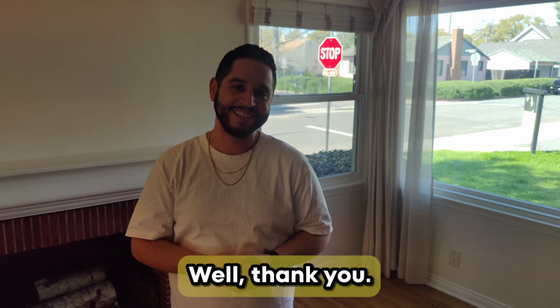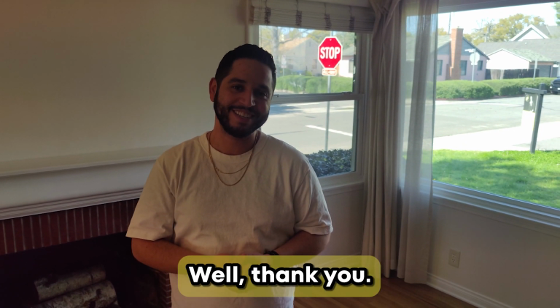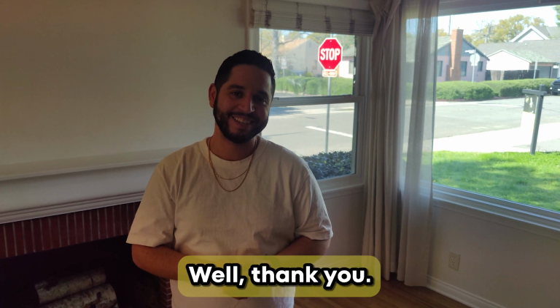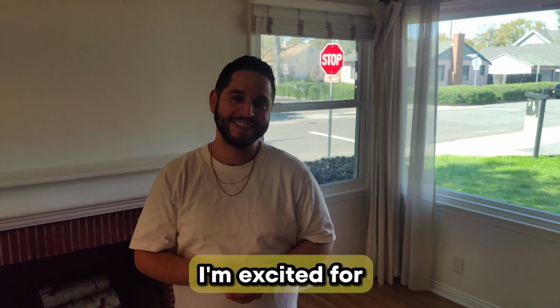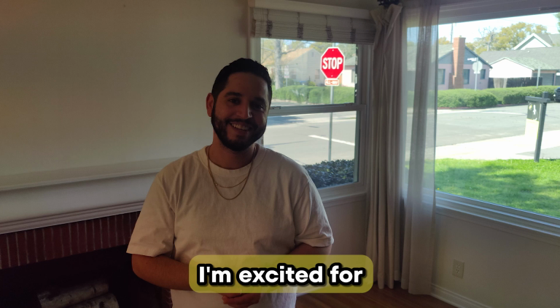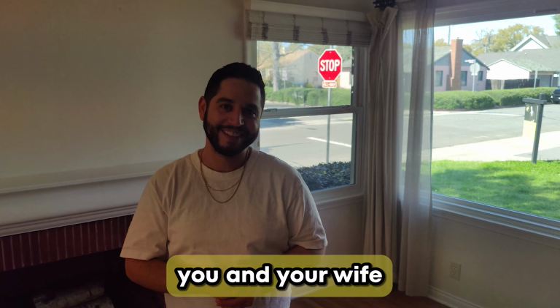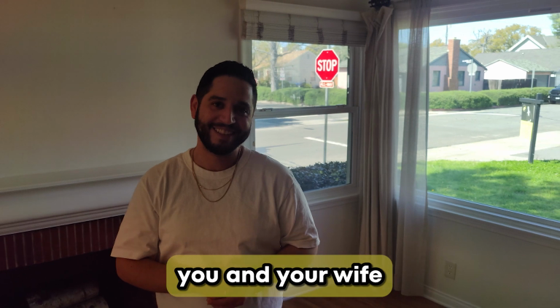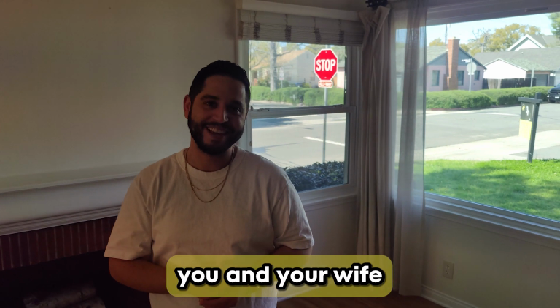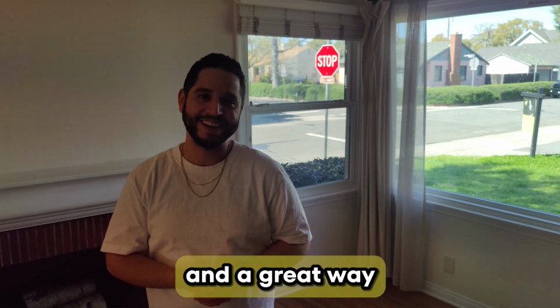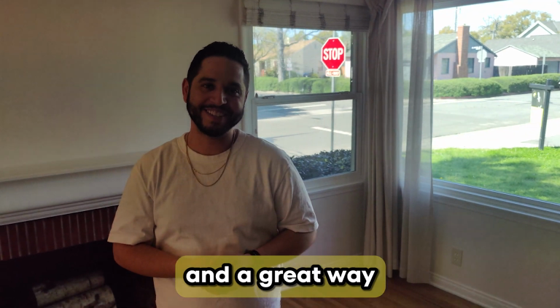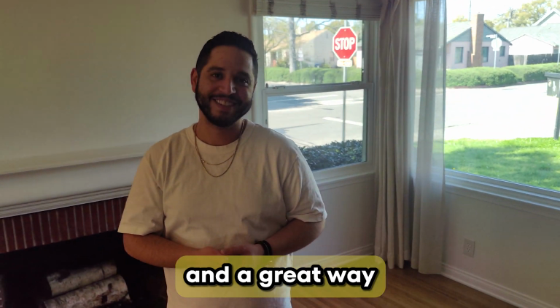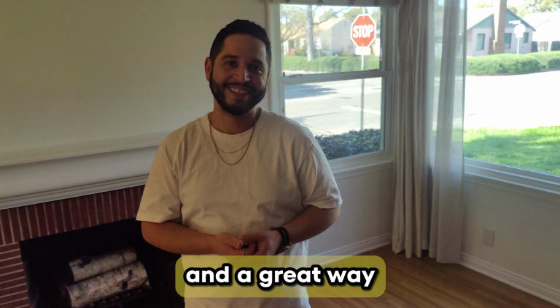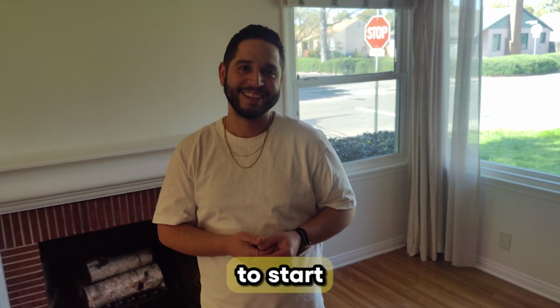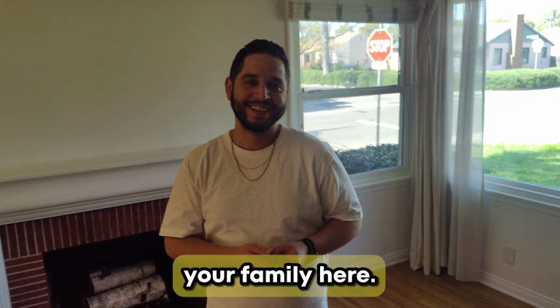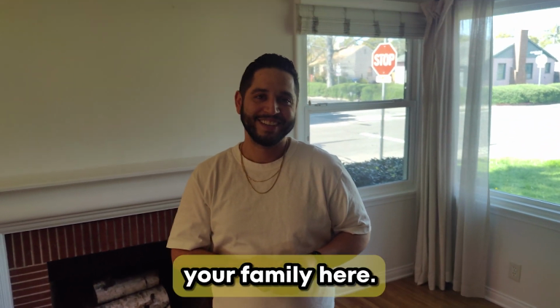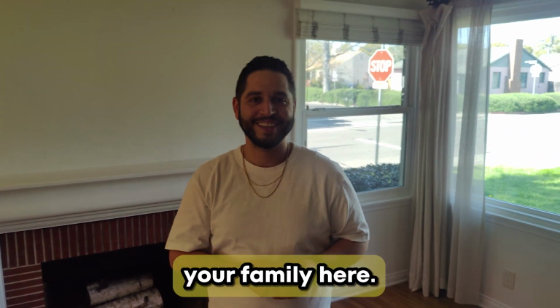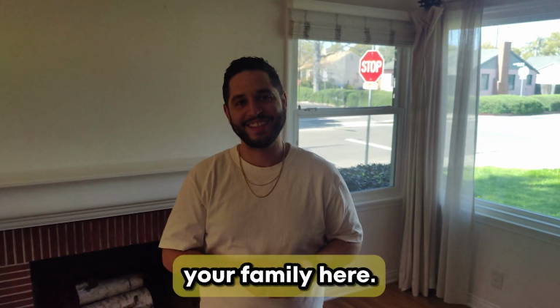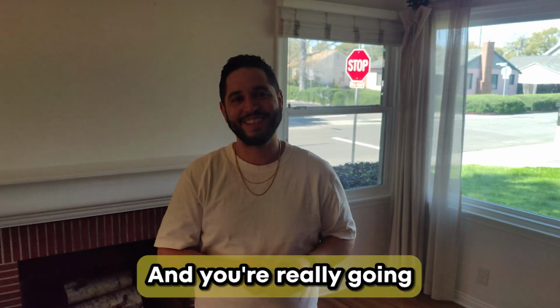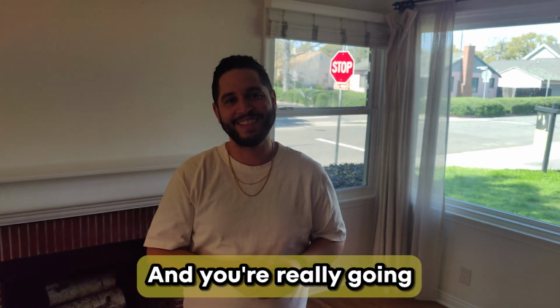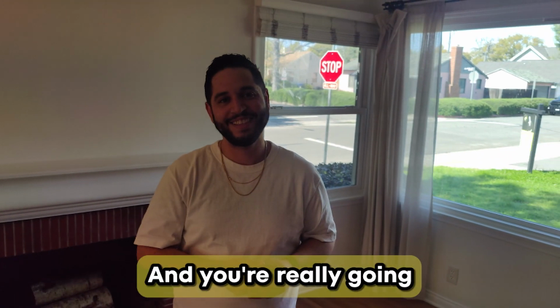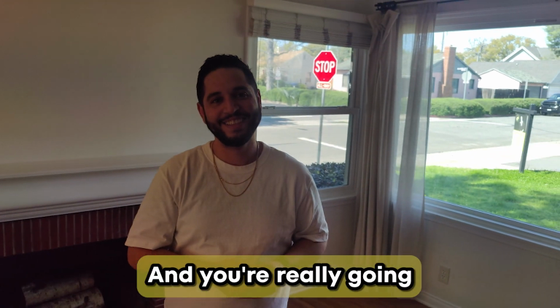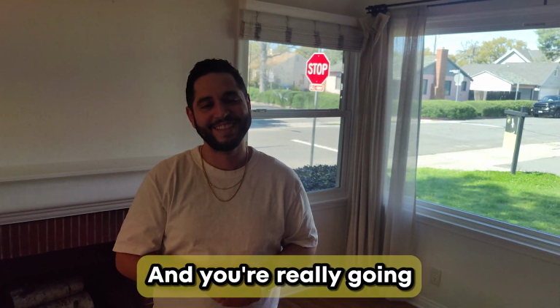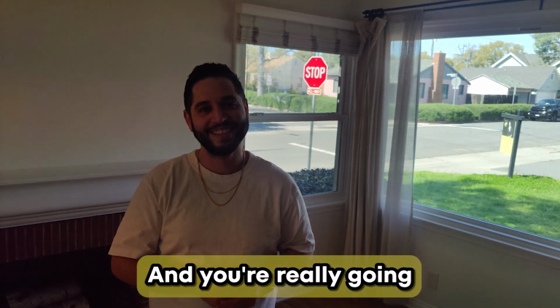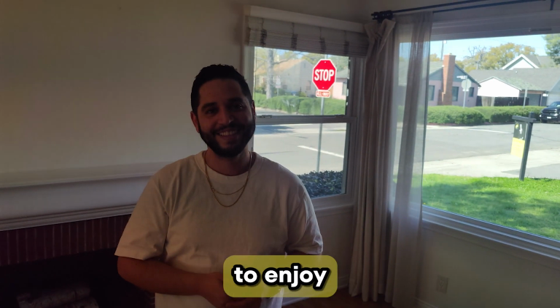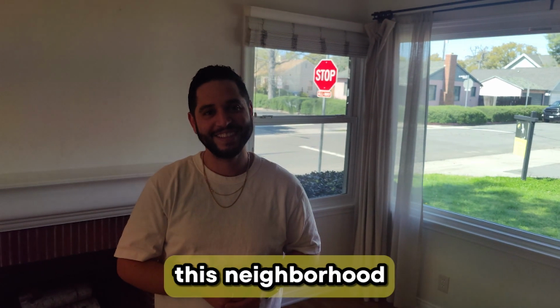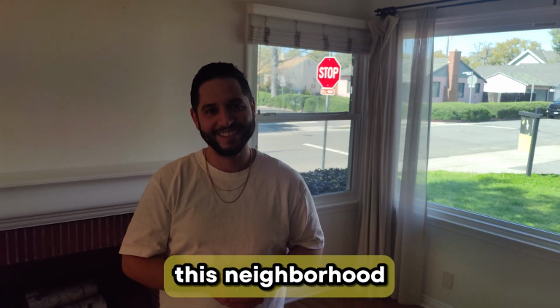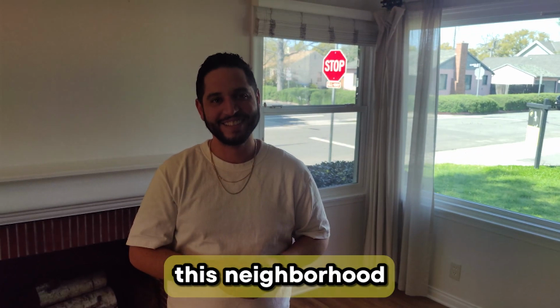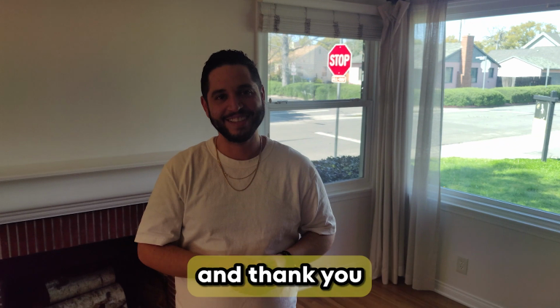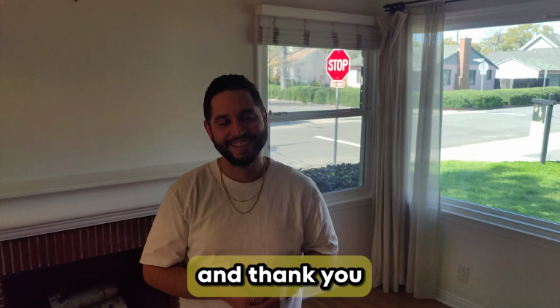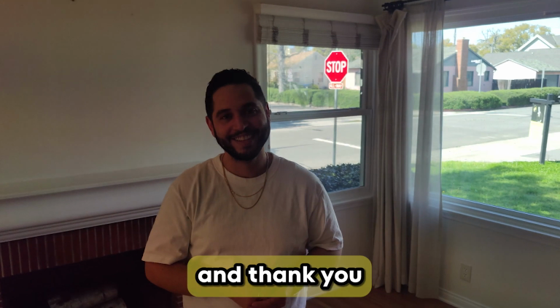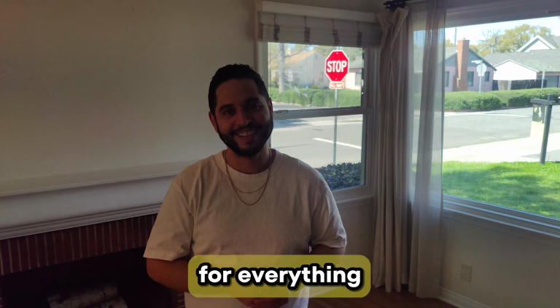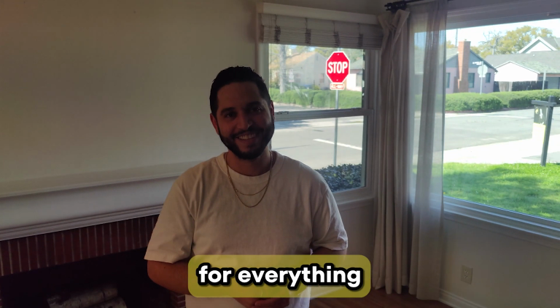Well, thank you. I'm excited for you and your wife — a great way to start your family here. You're really going to enjoy this neighborhood. Thank you for everything.